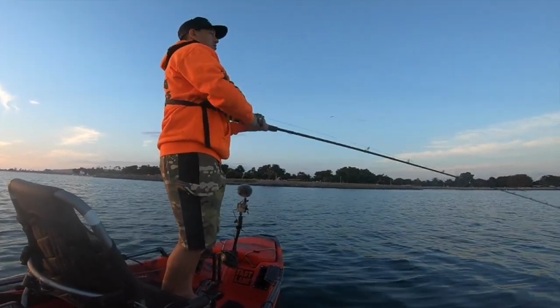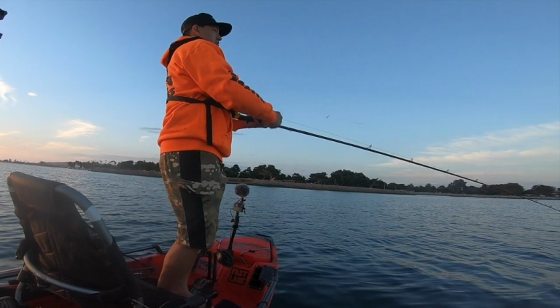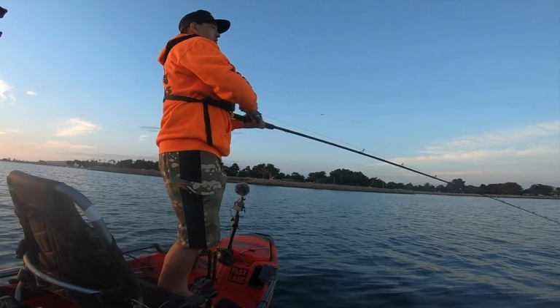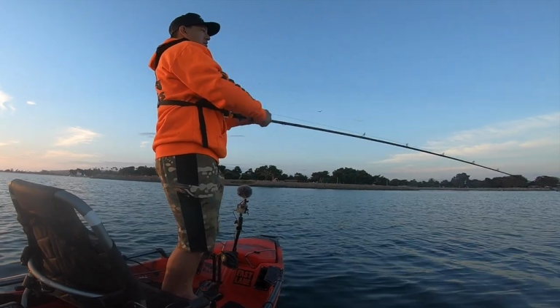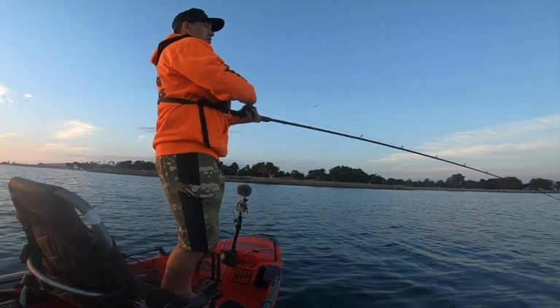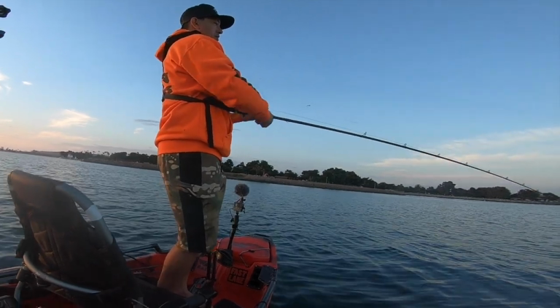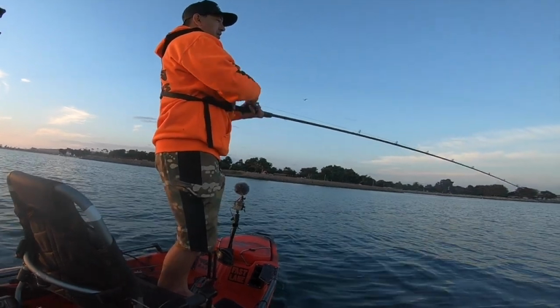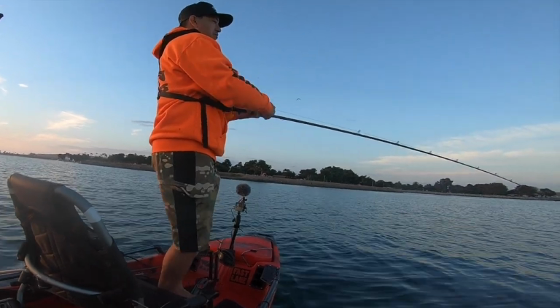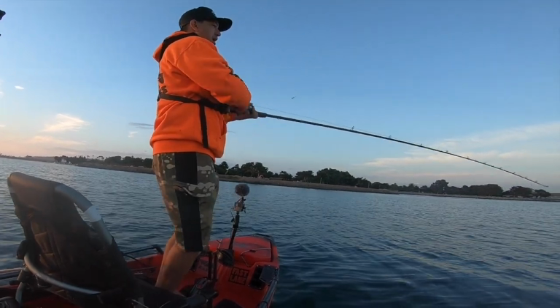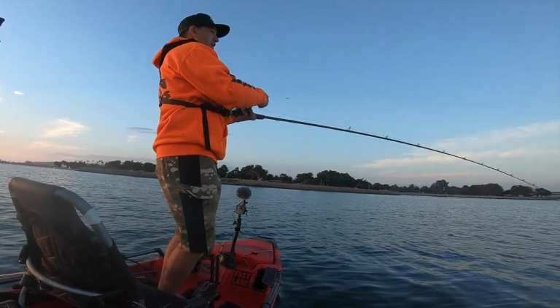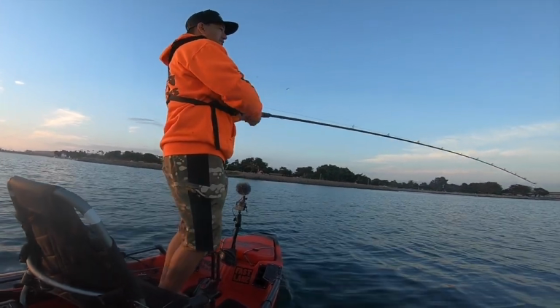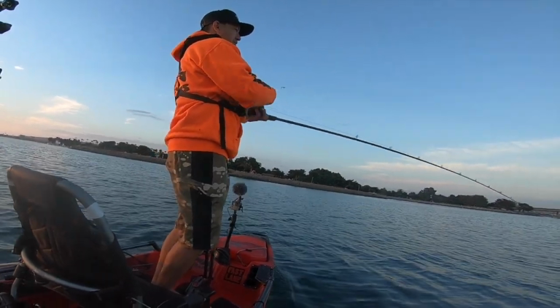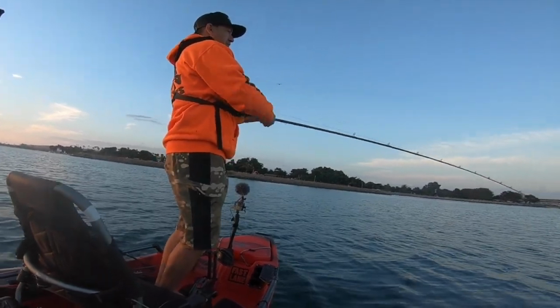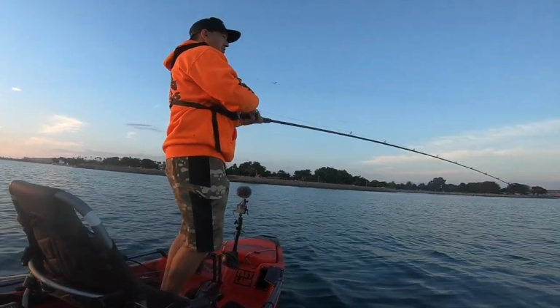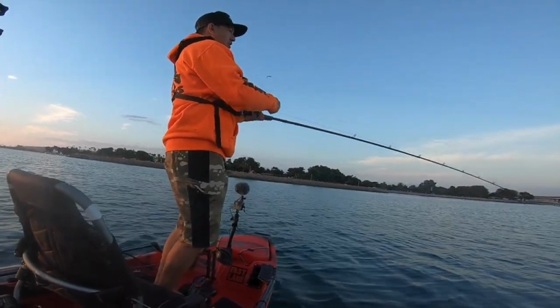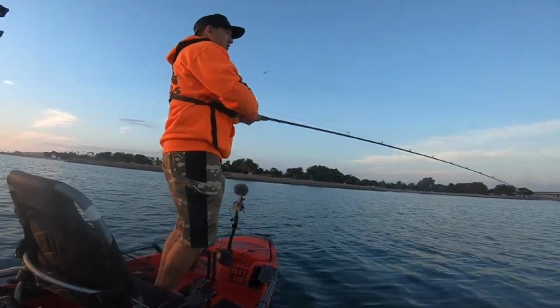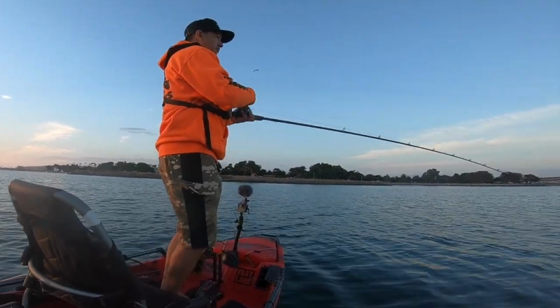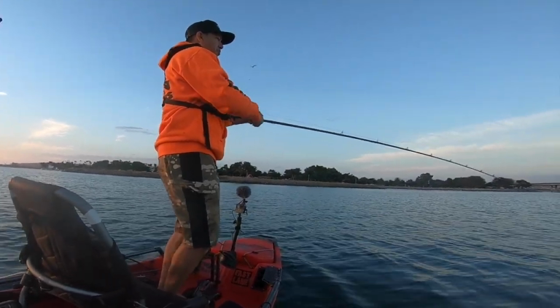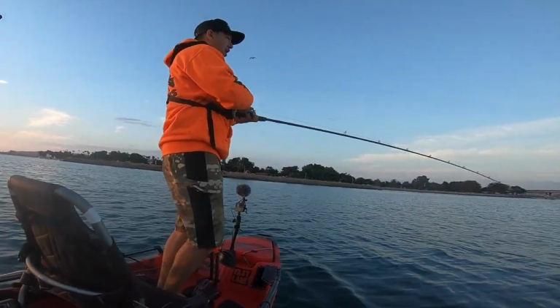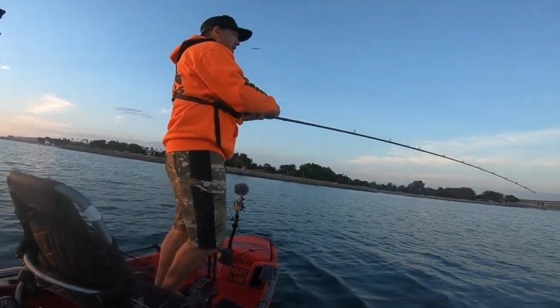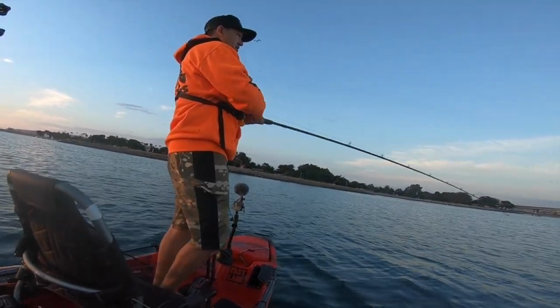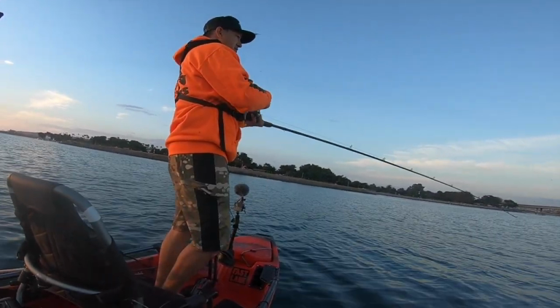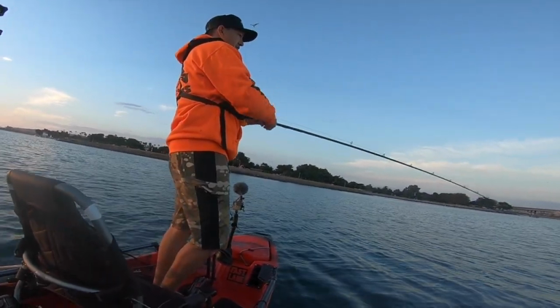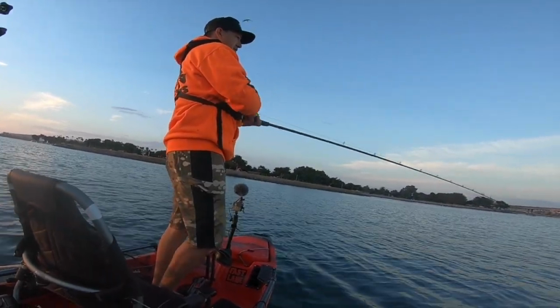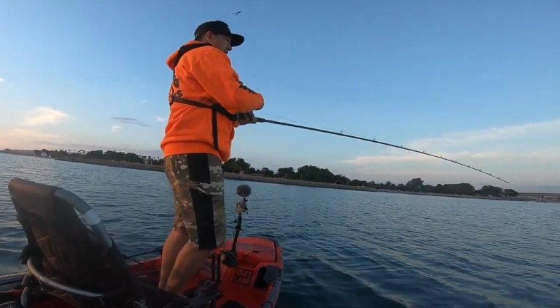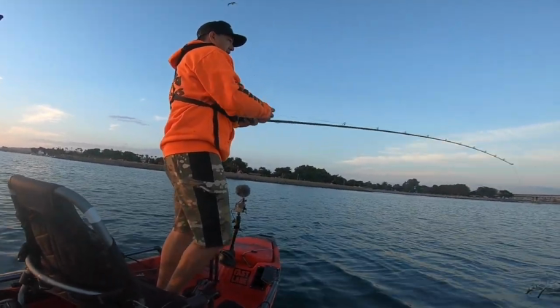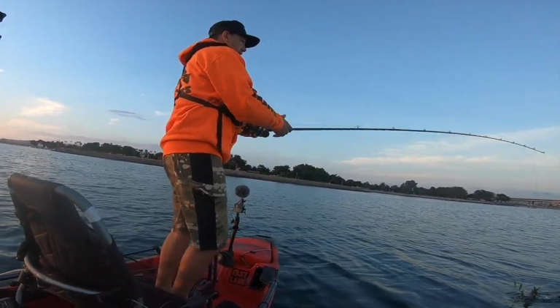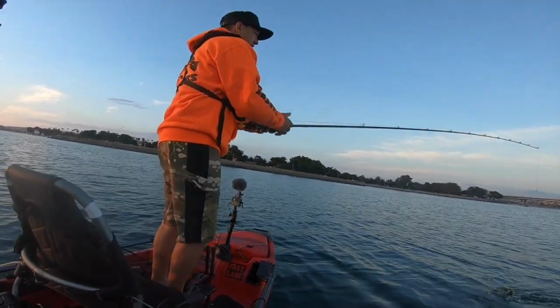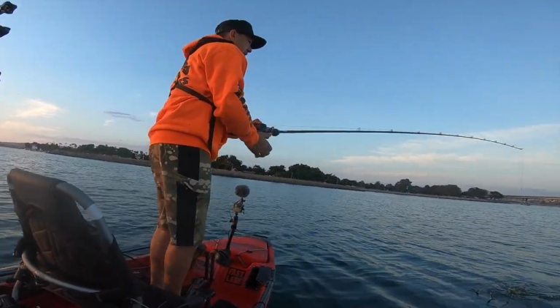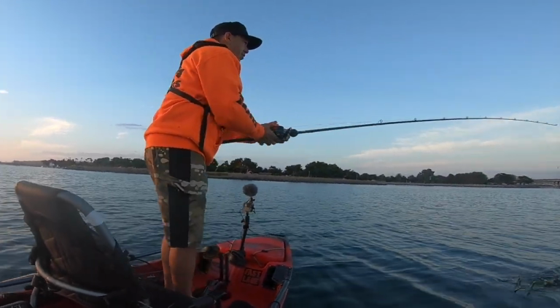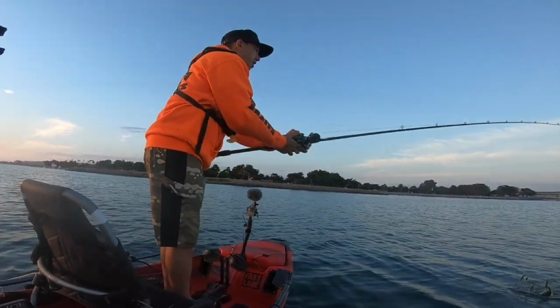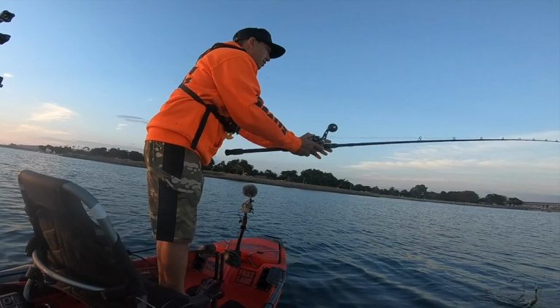Oh, he came back for it! Hit it on the pause.